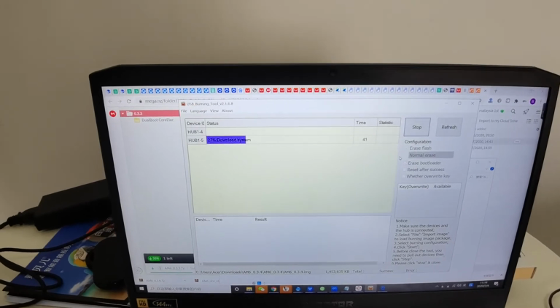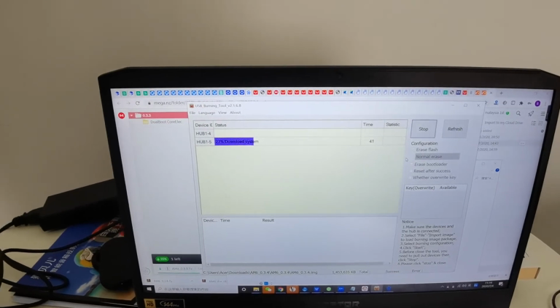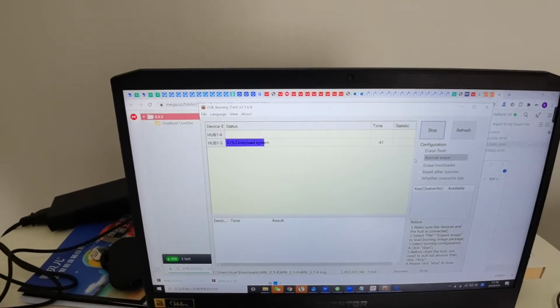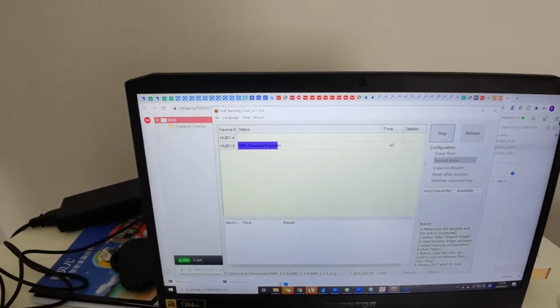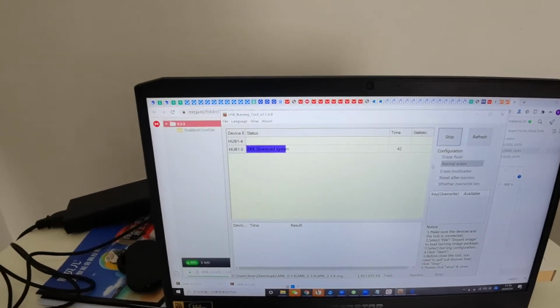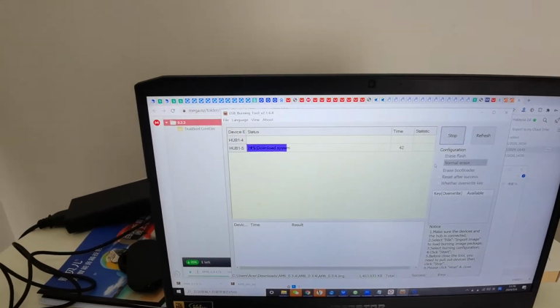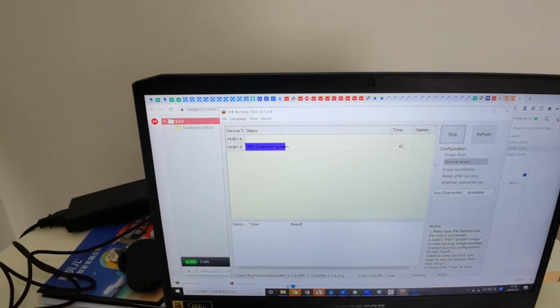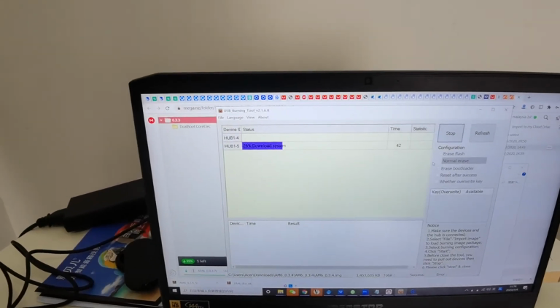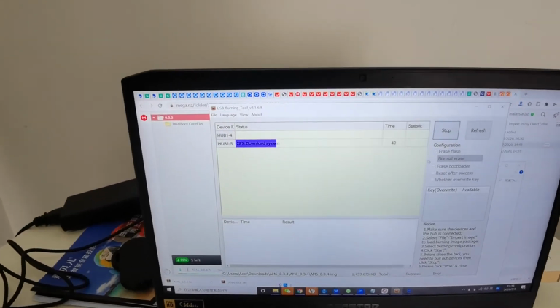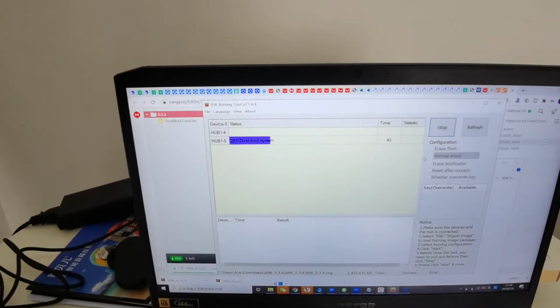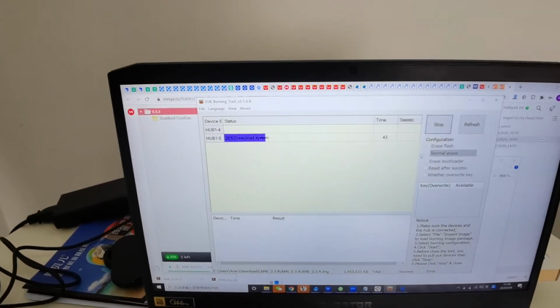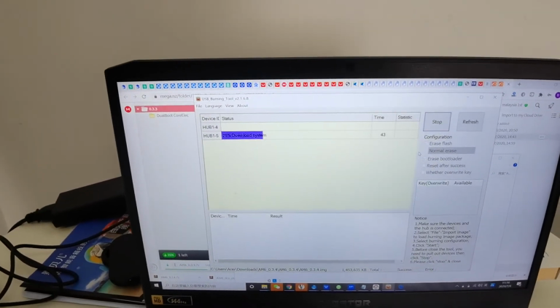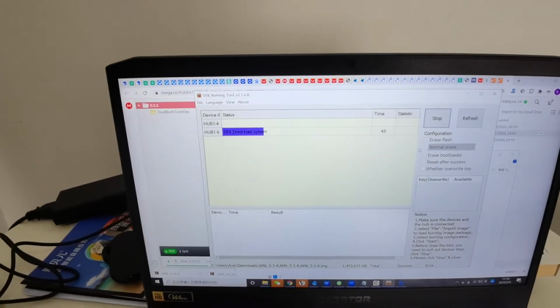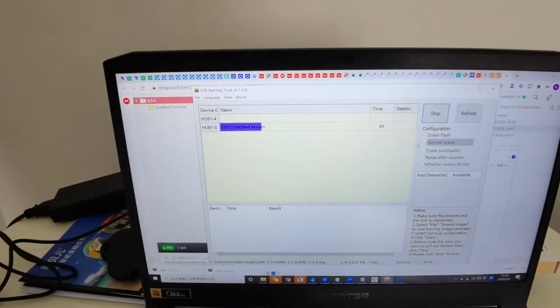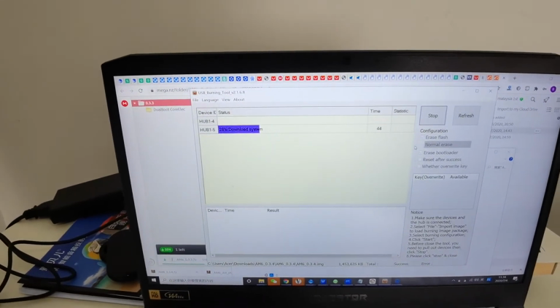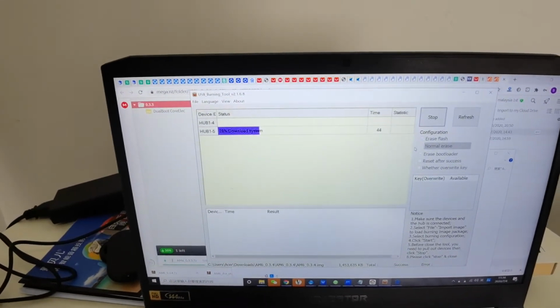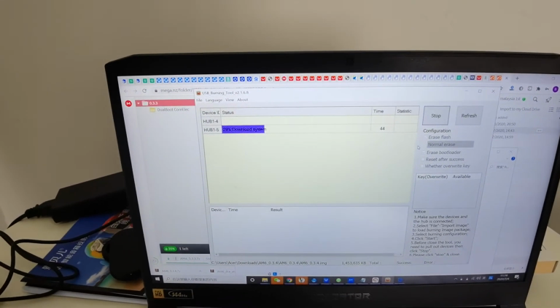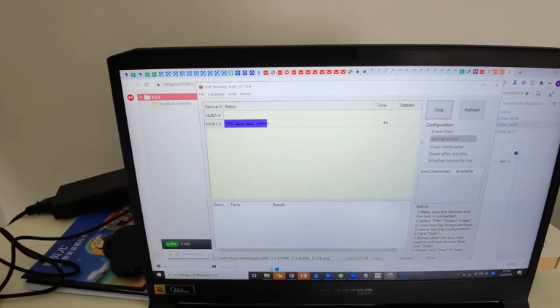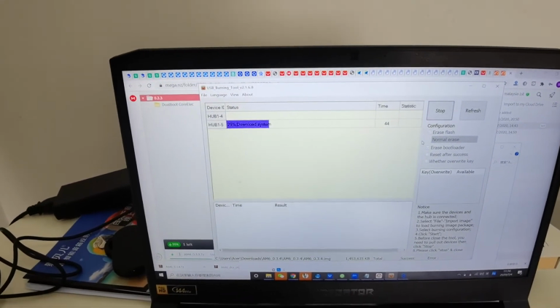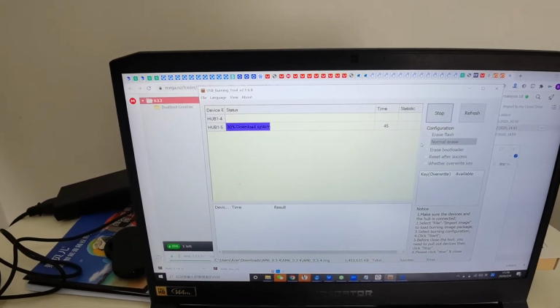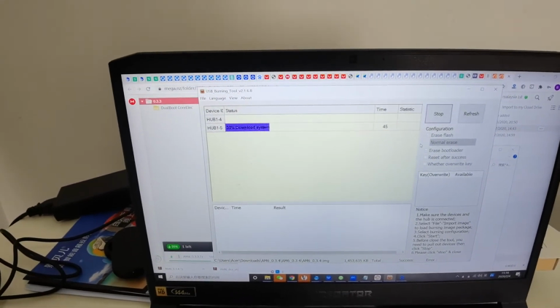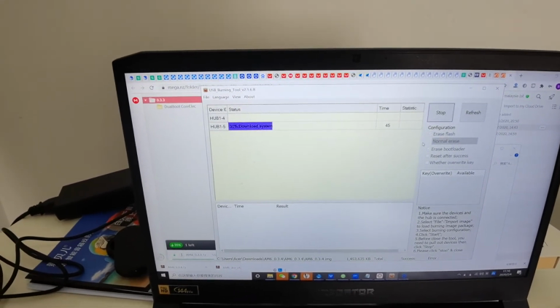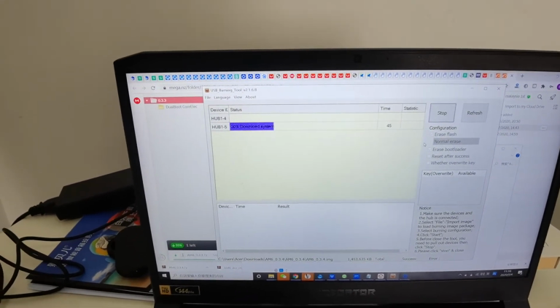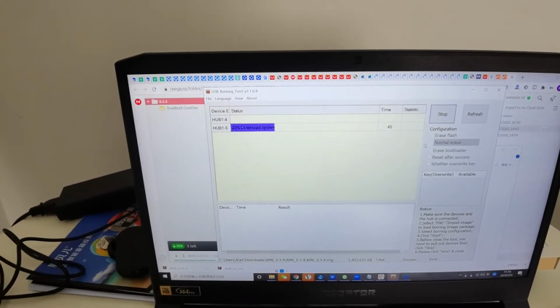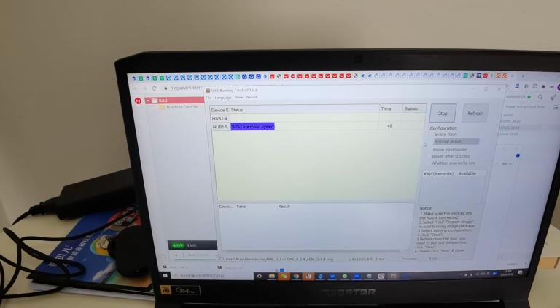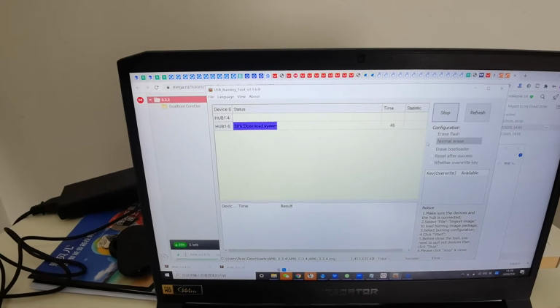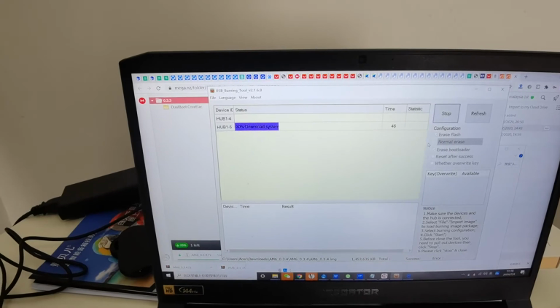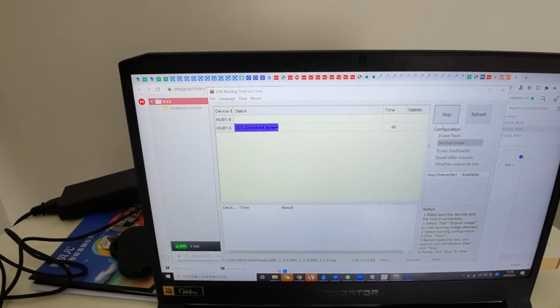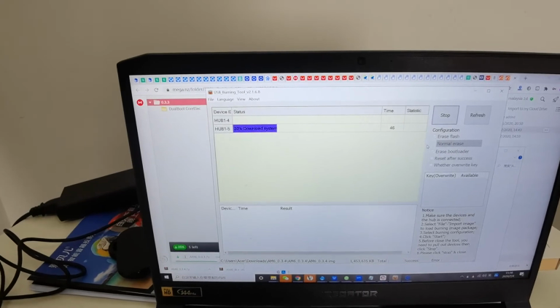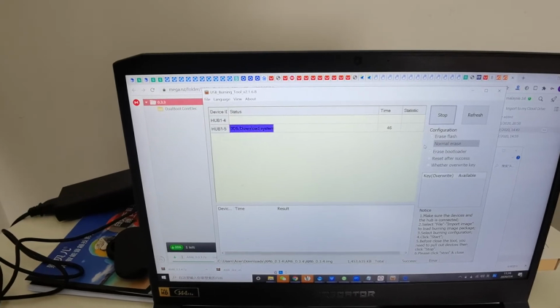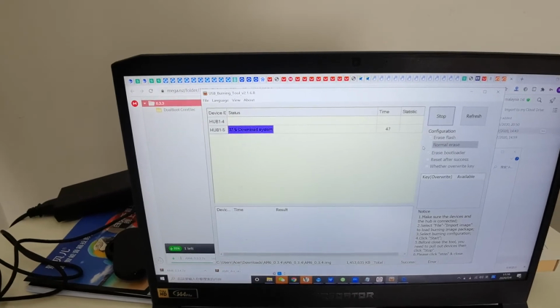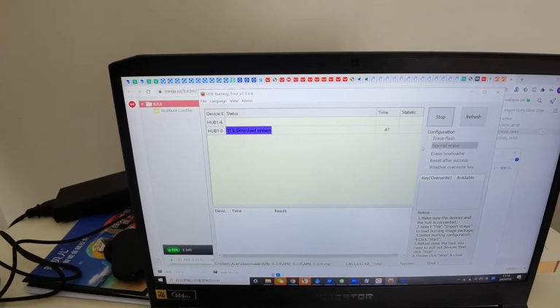Let's wait until it's up. I believe it's a success.